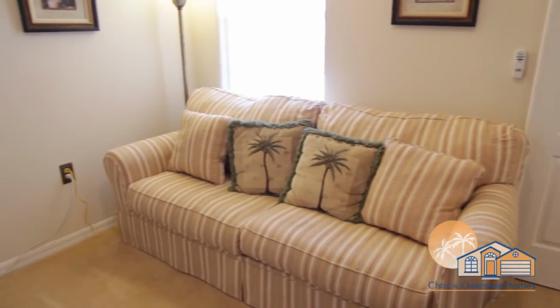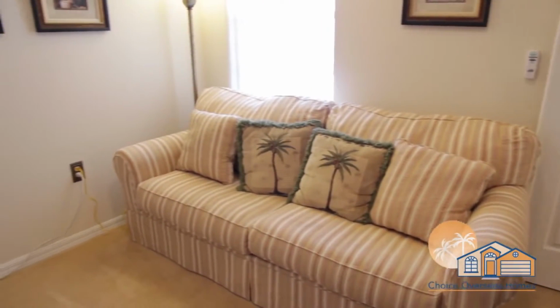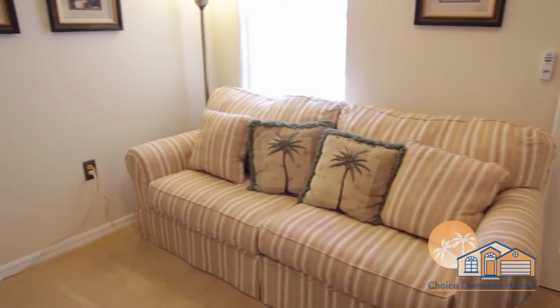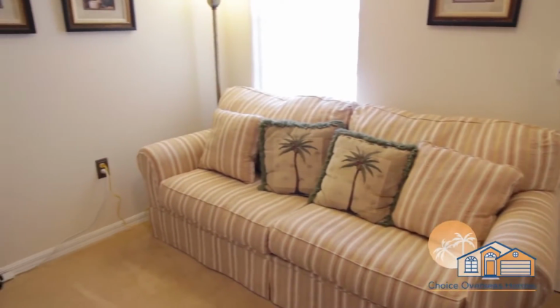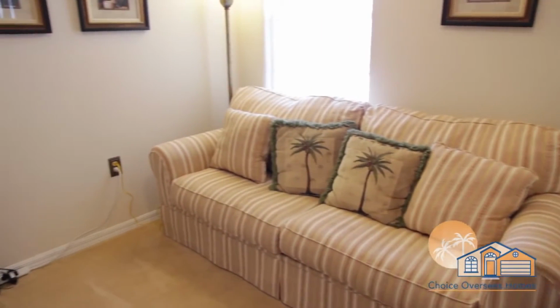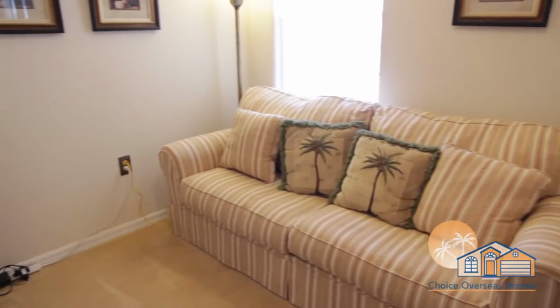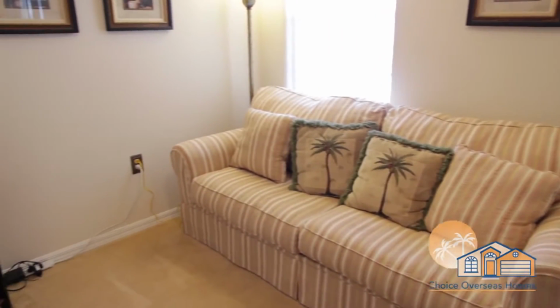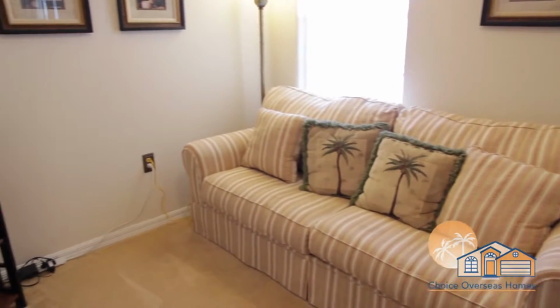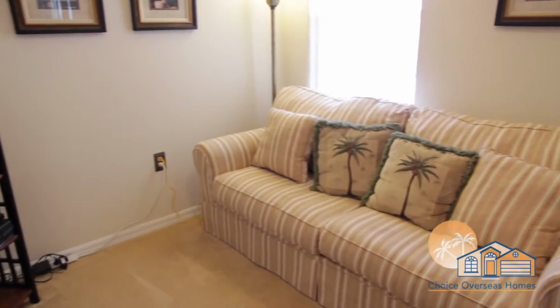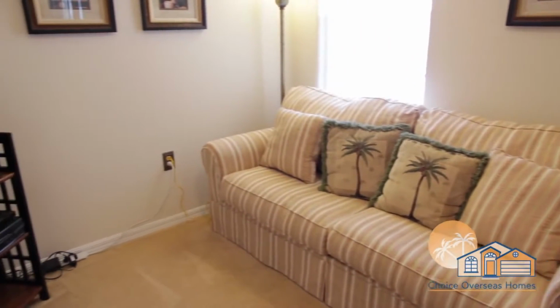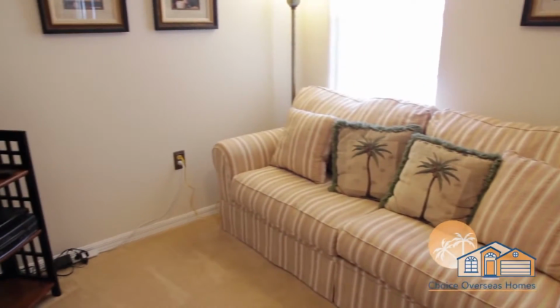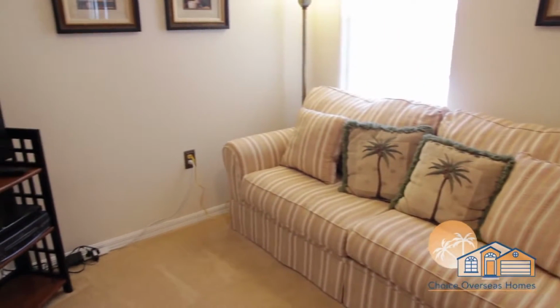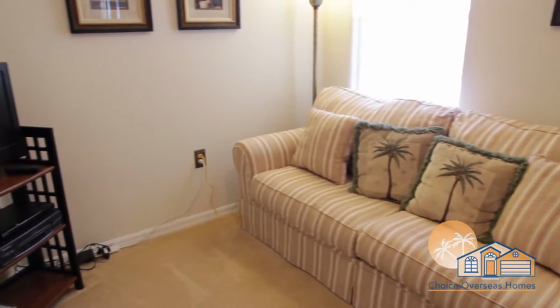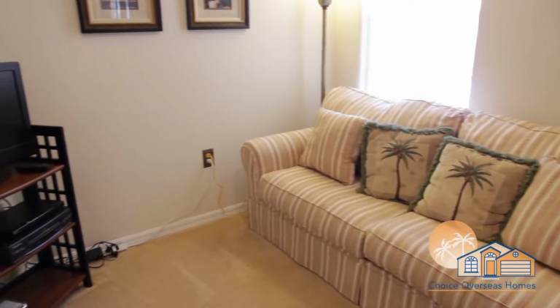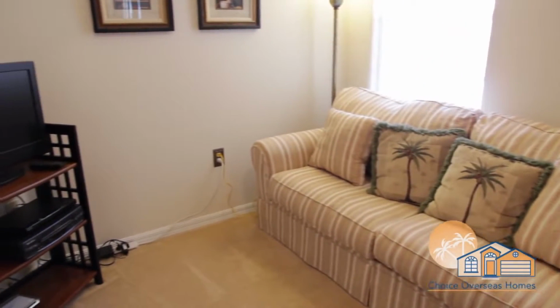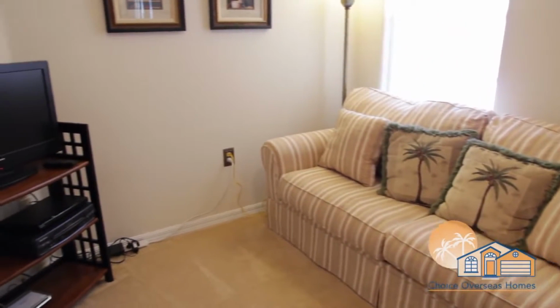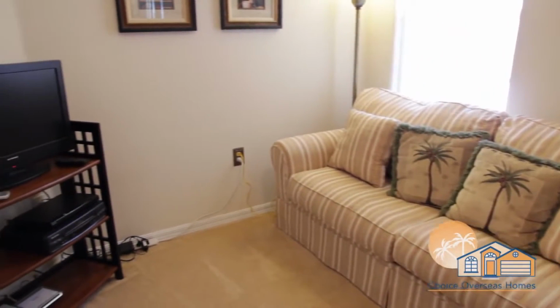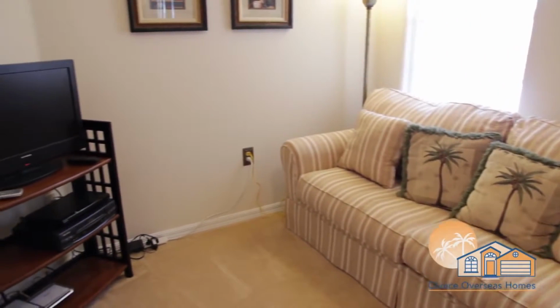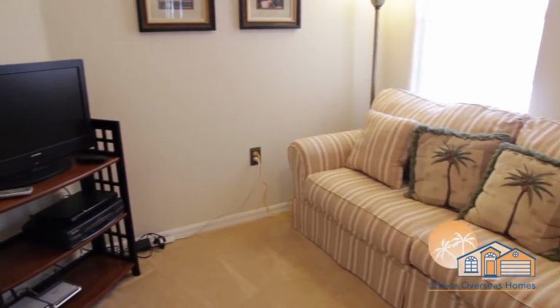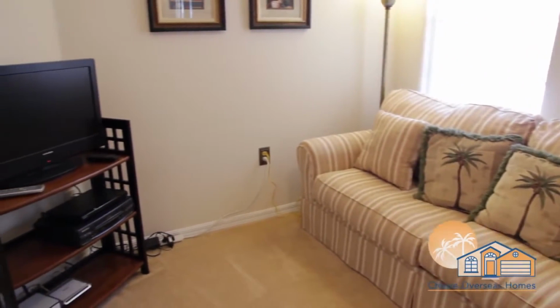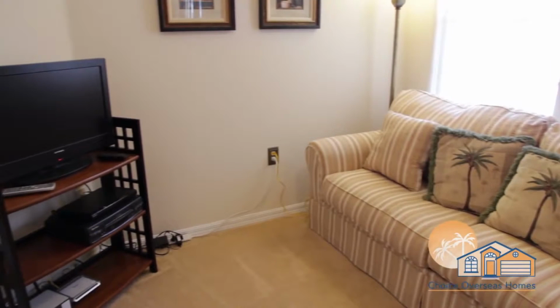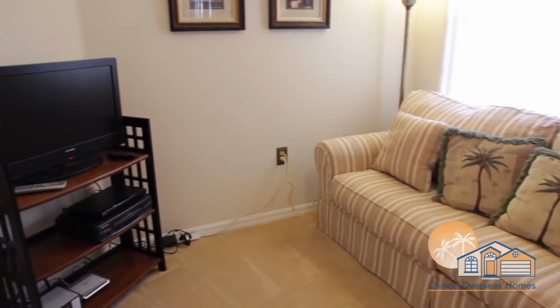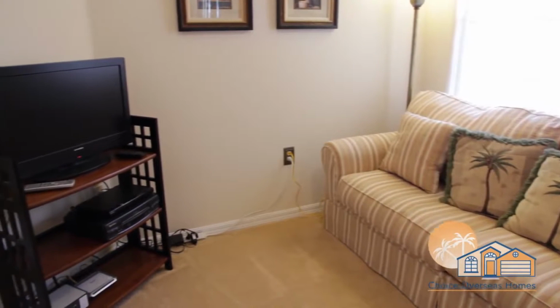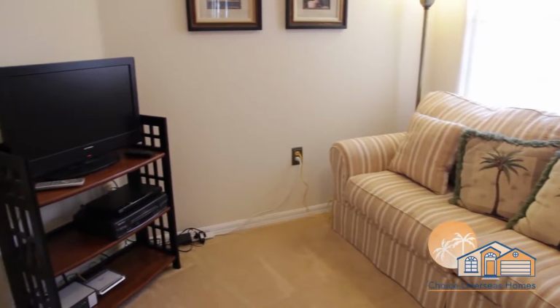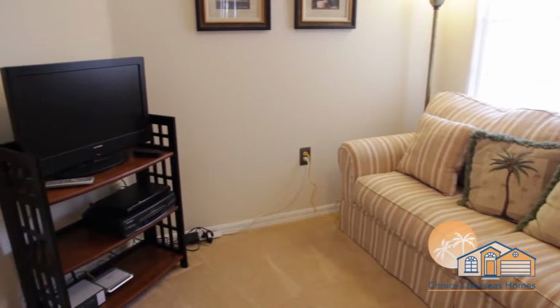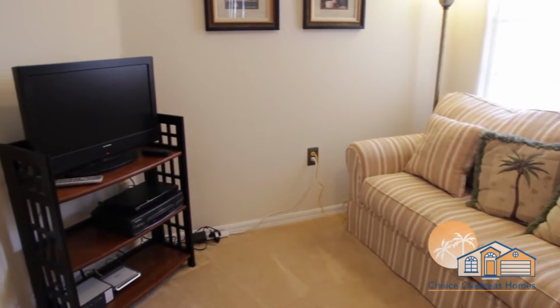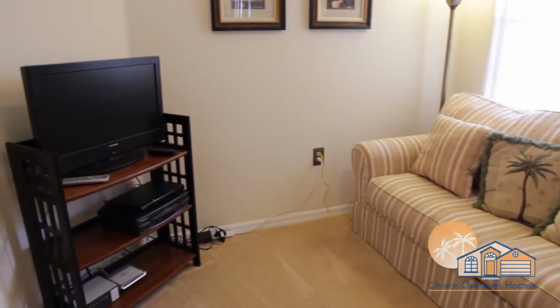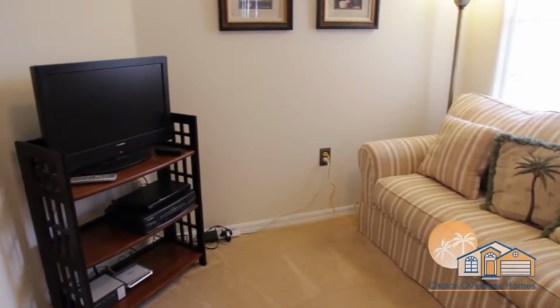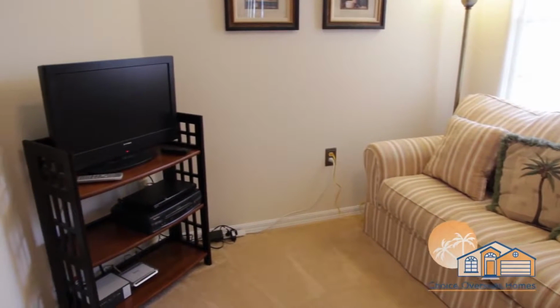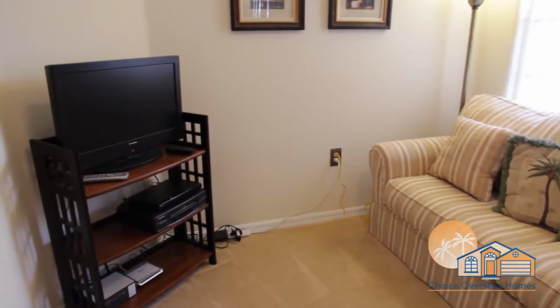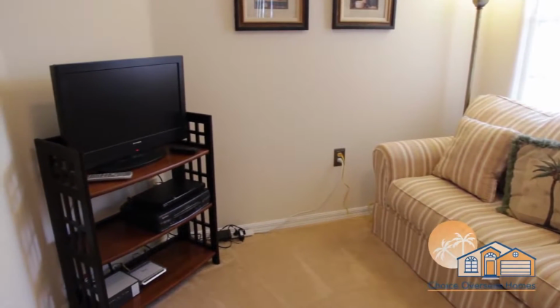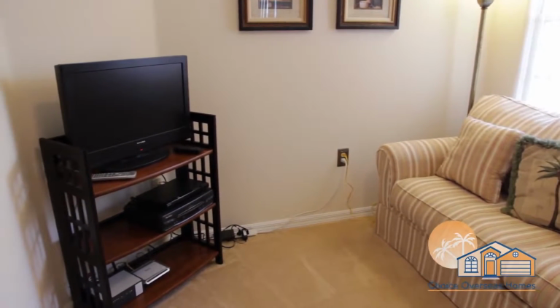A den is provided for those who want a little quiet time or to catch up with emails.